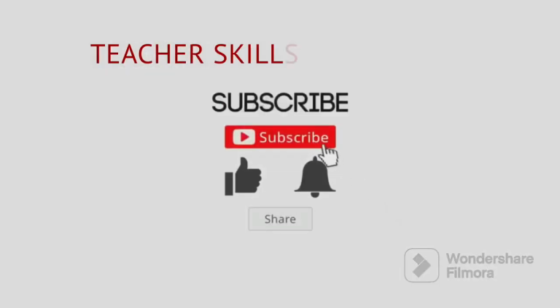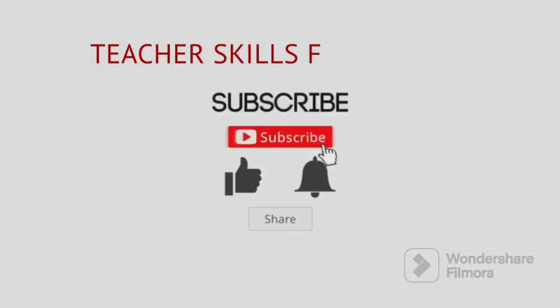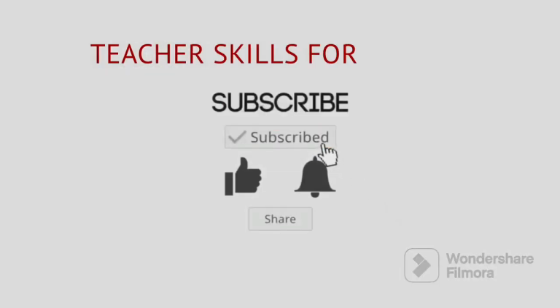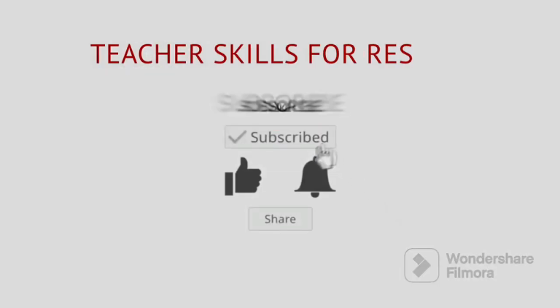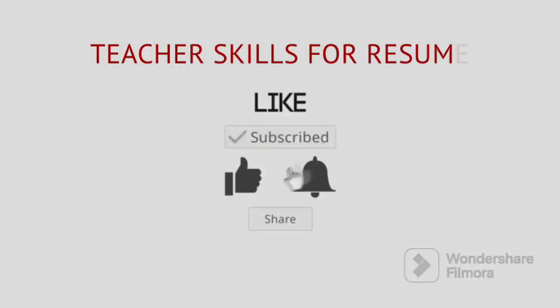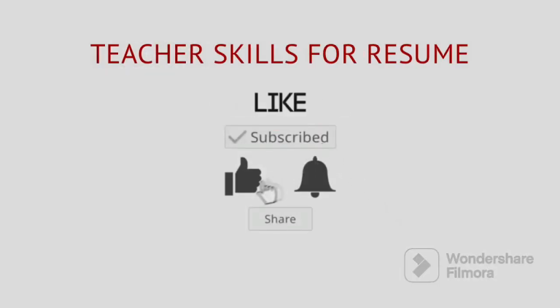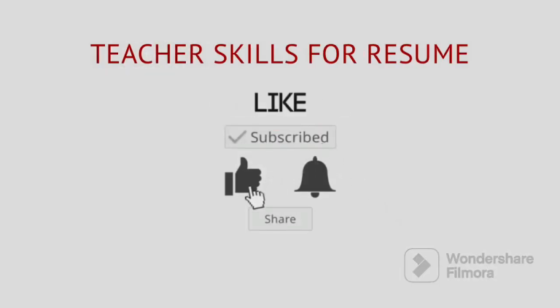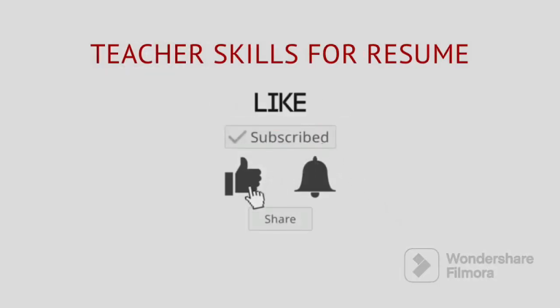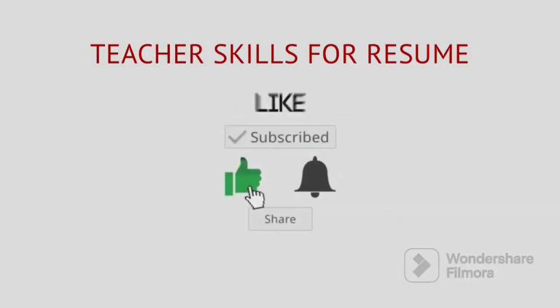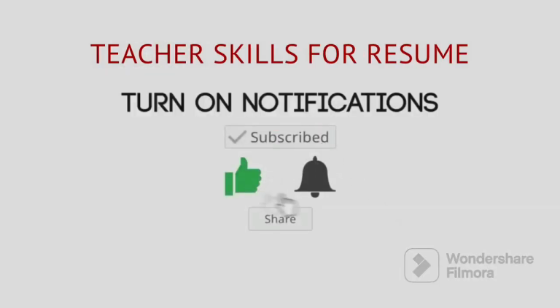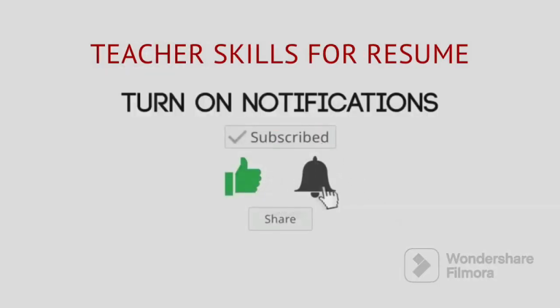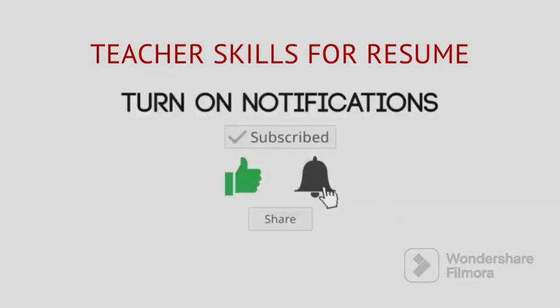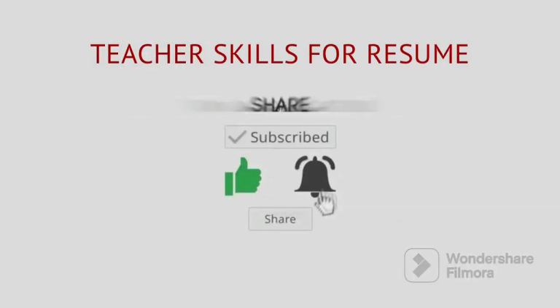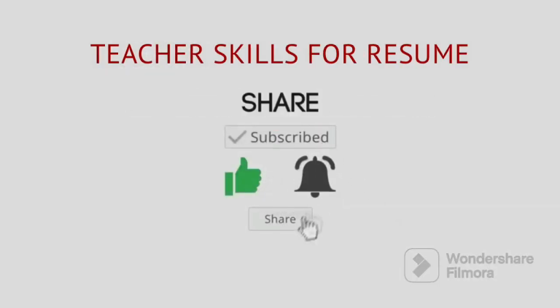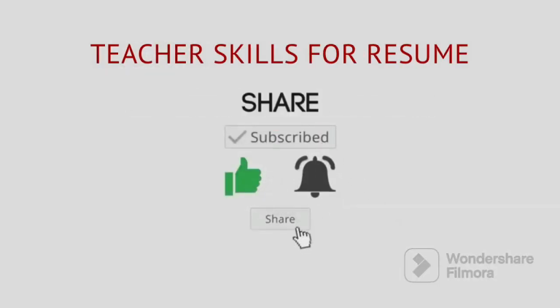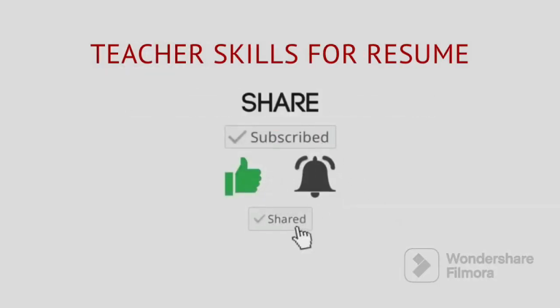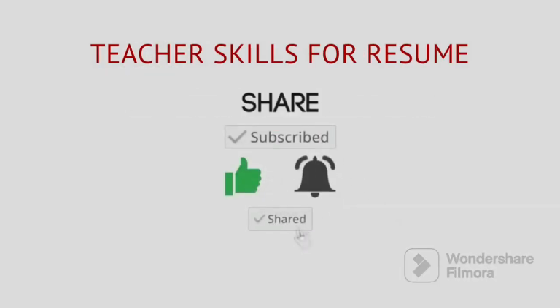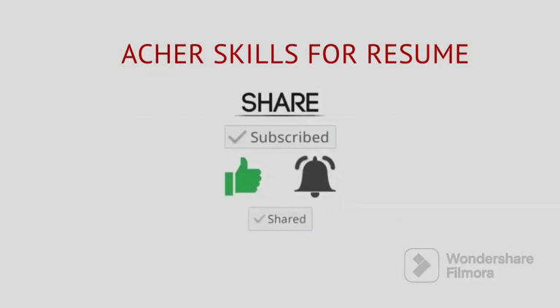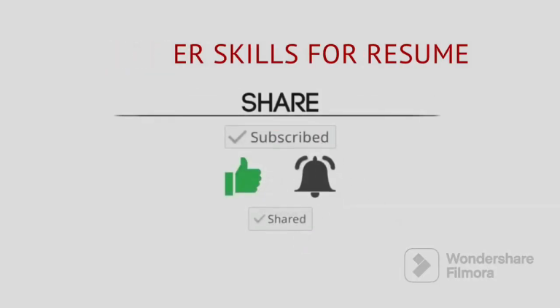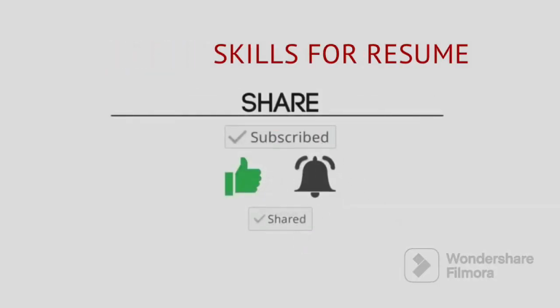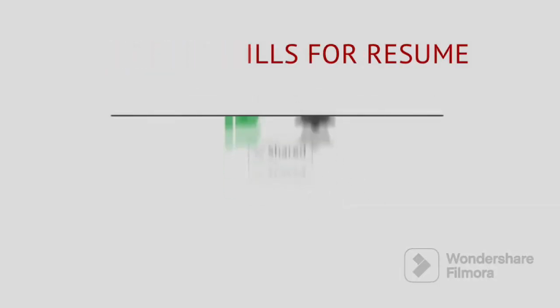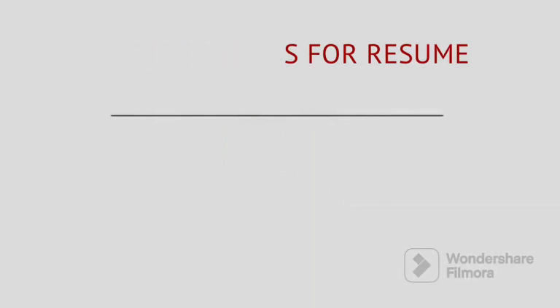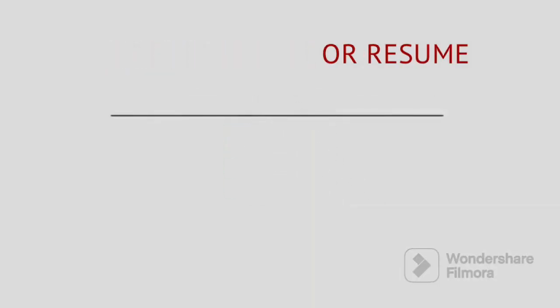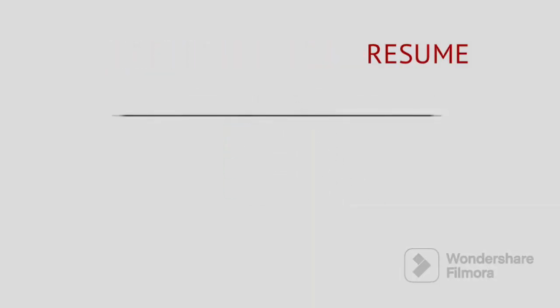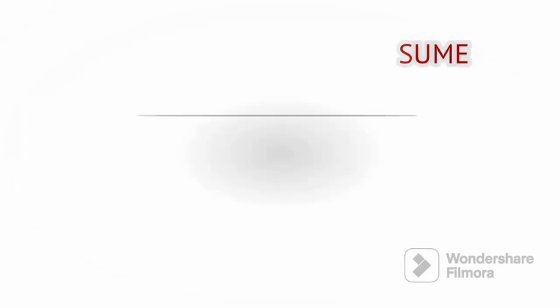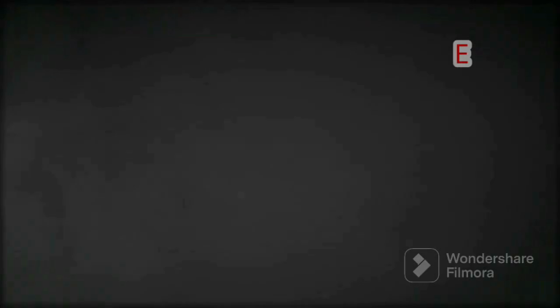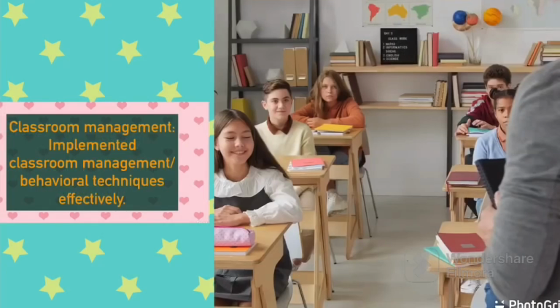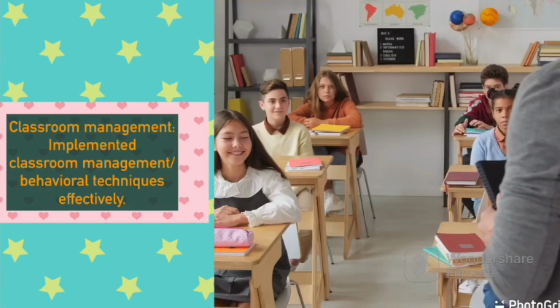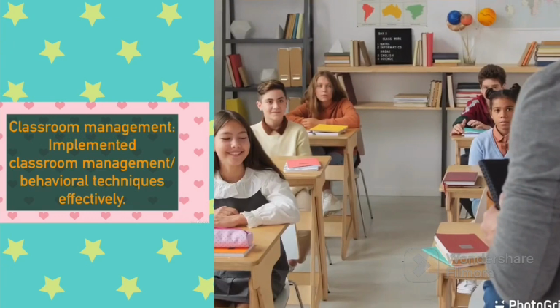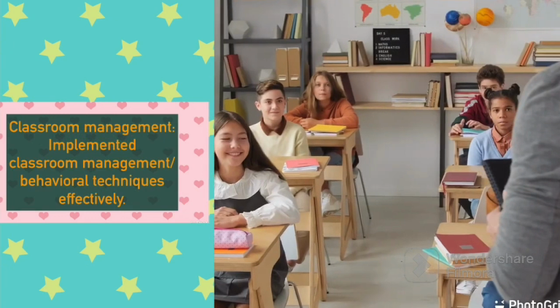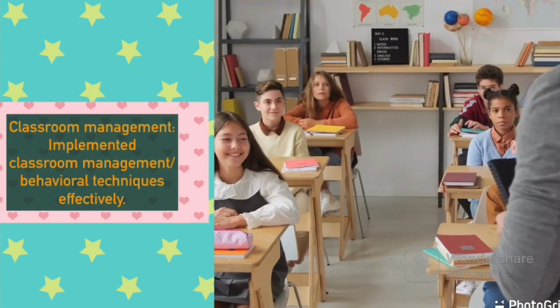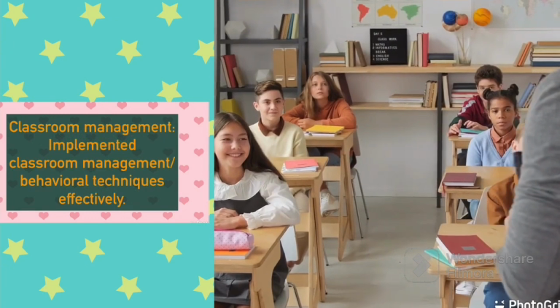Teacher skills for resume. Welcome to my YouTube channel. Make sure you like, share and subscribe.